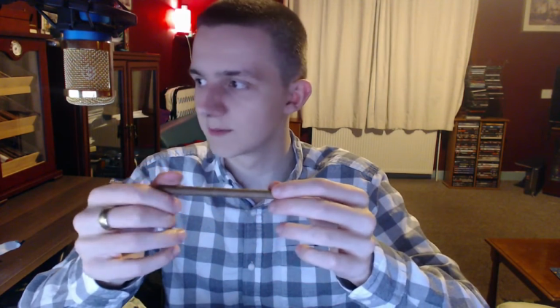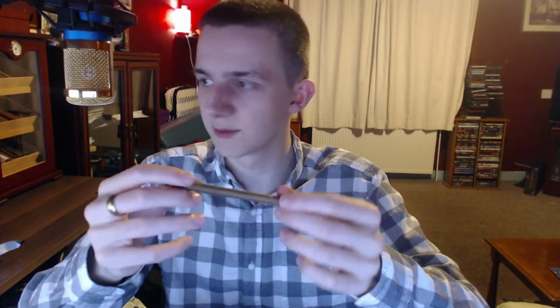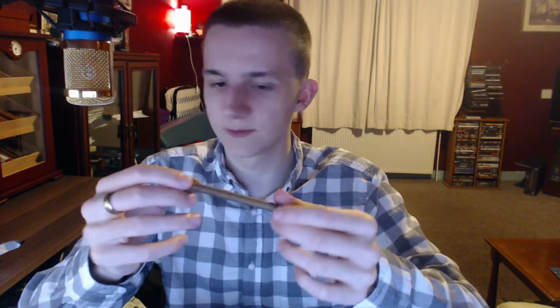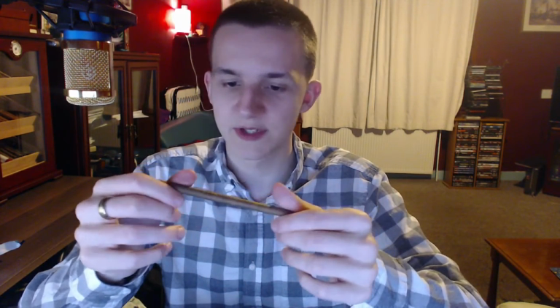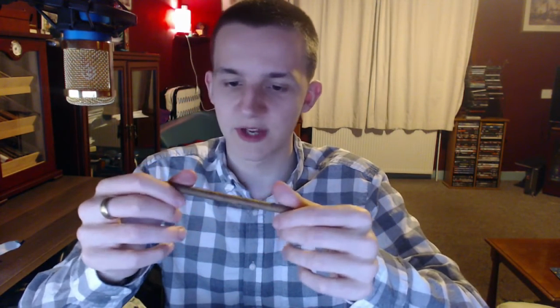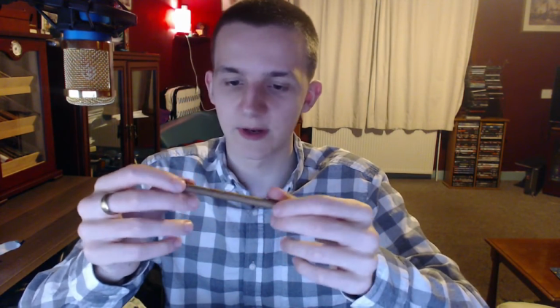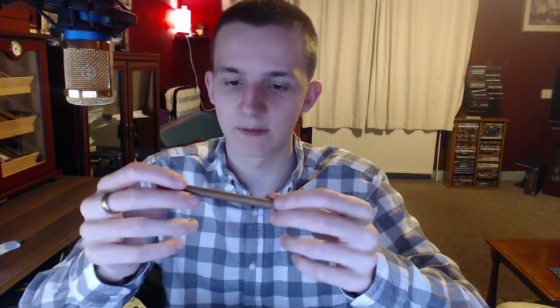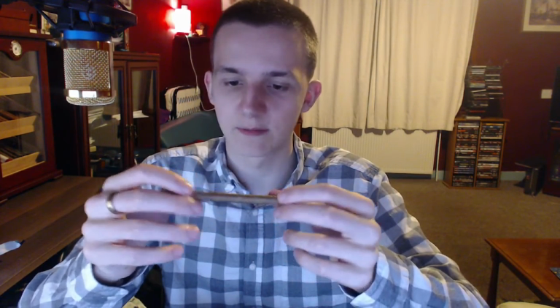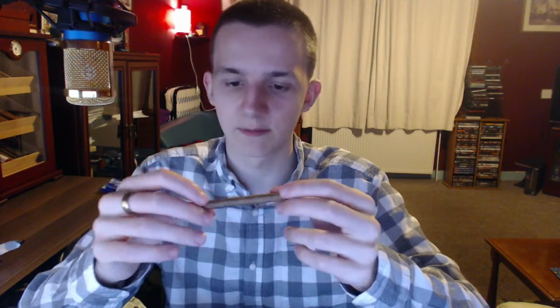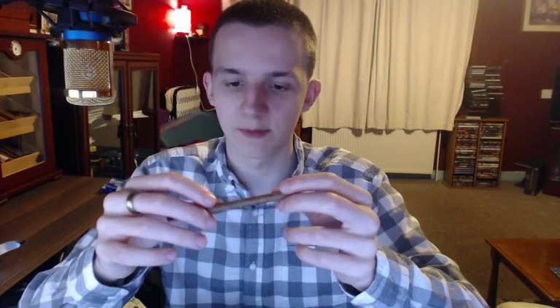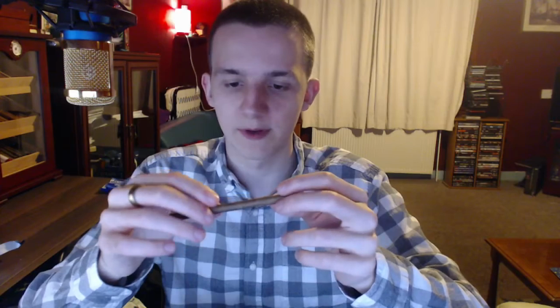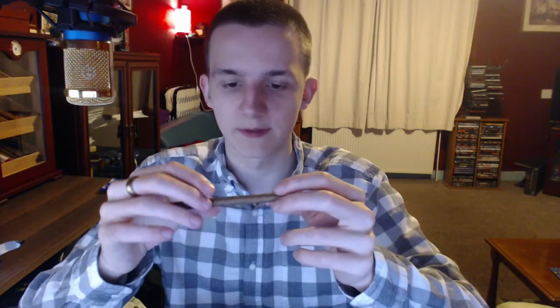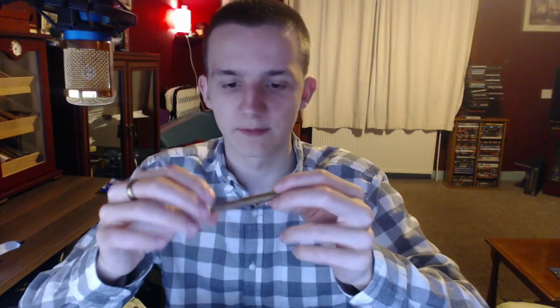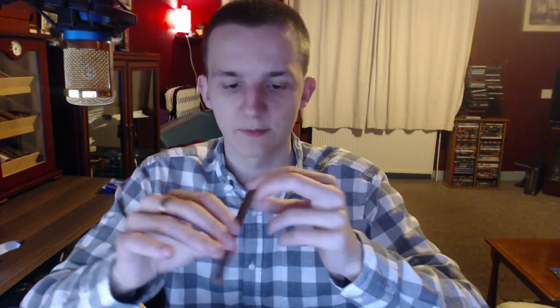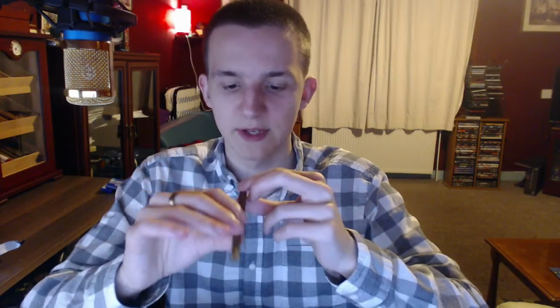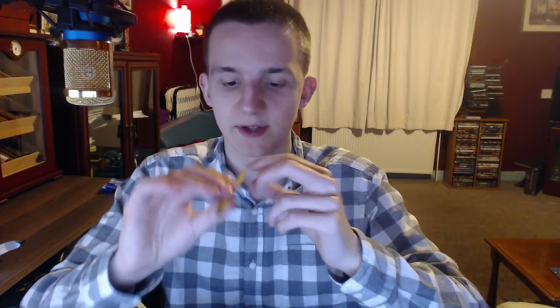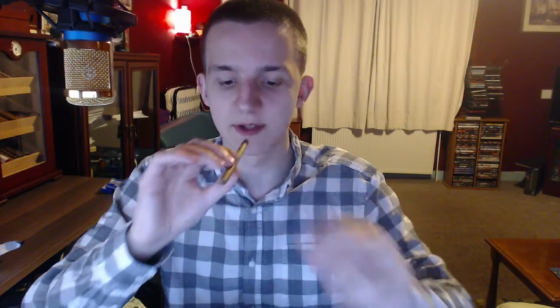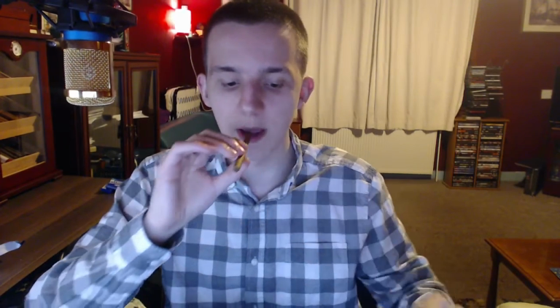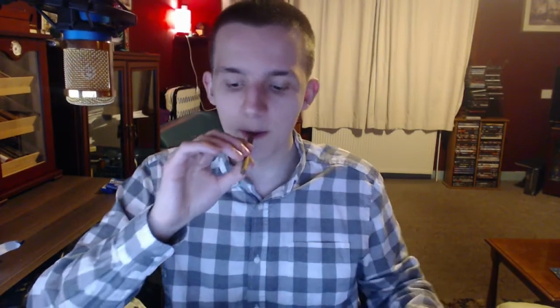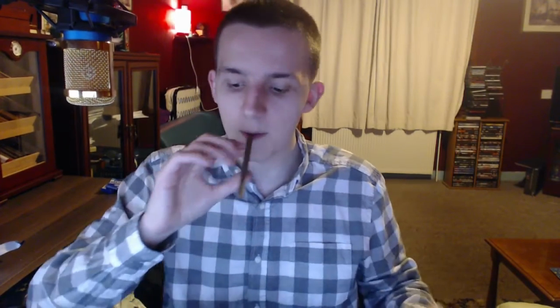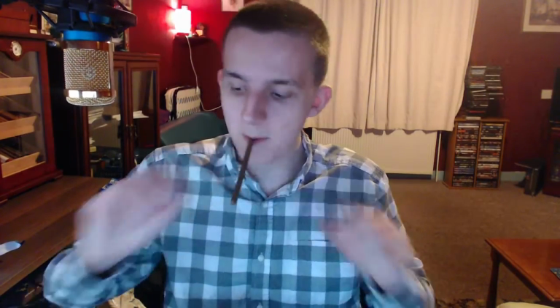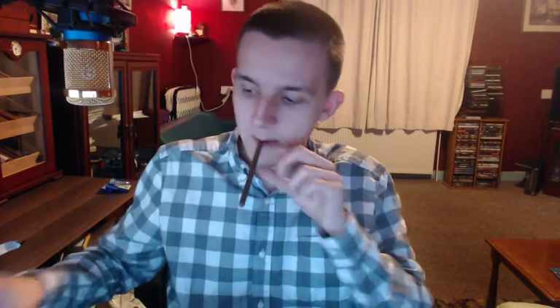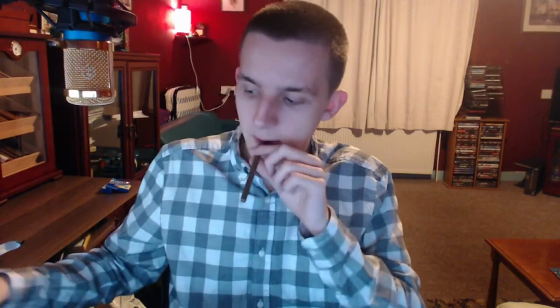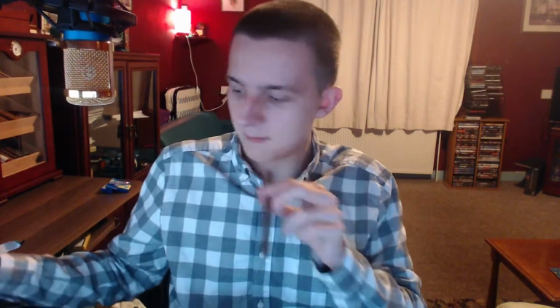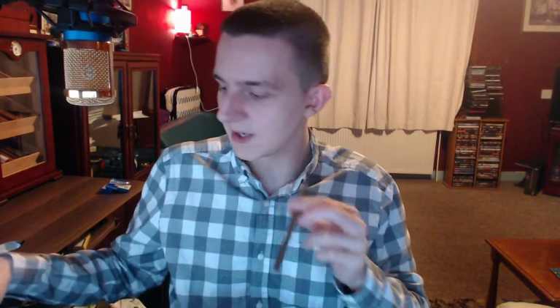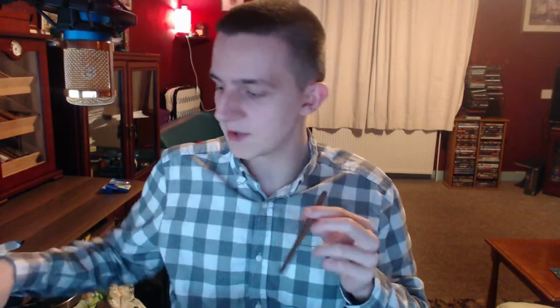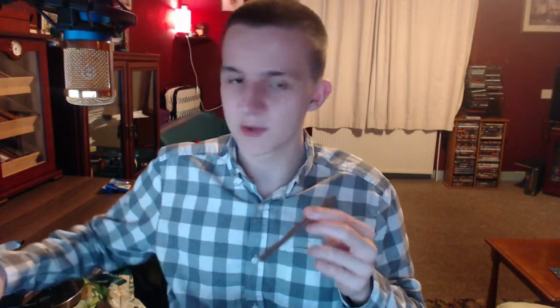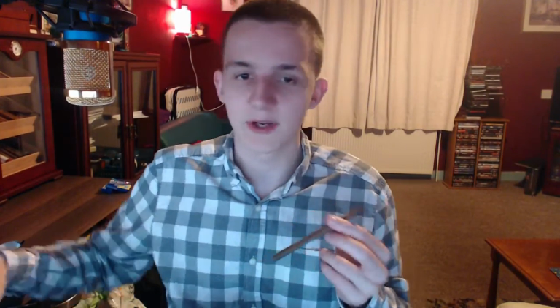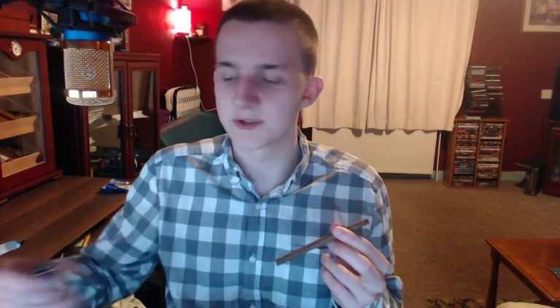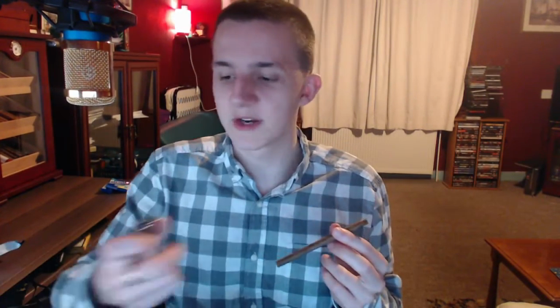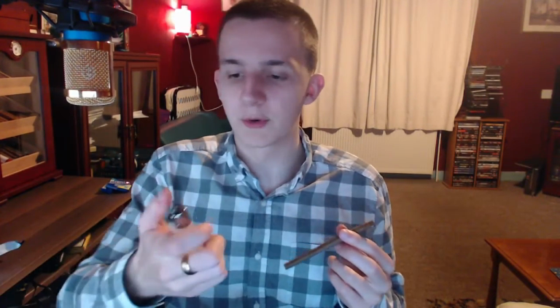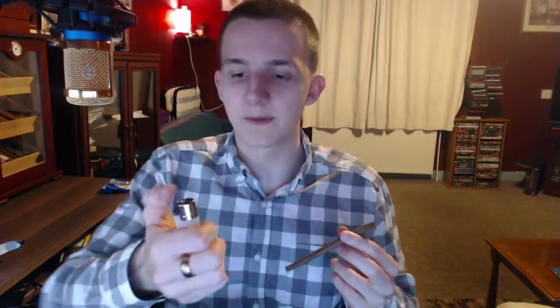Let's have a bit of a taste of this. My usual lighter is kind of broken.